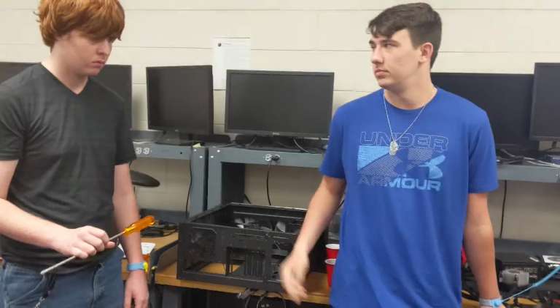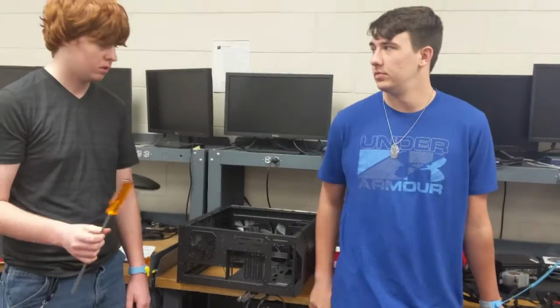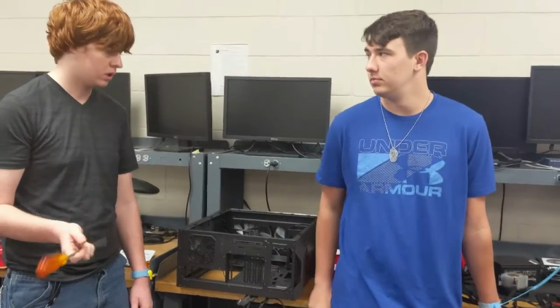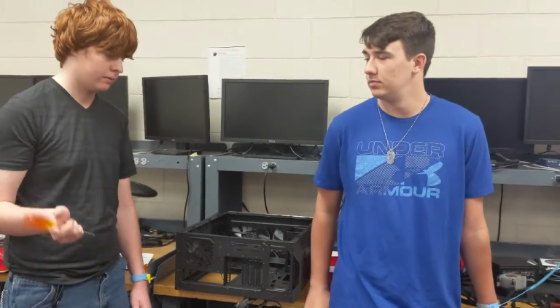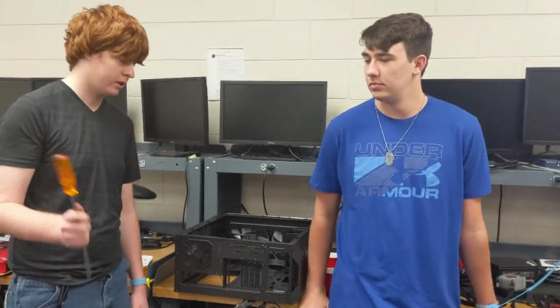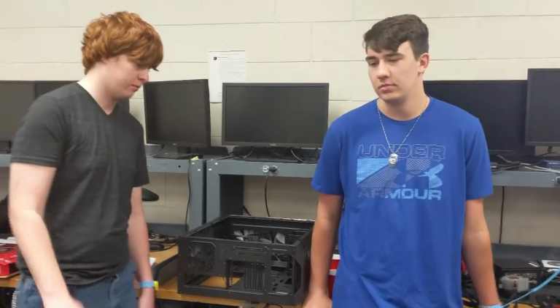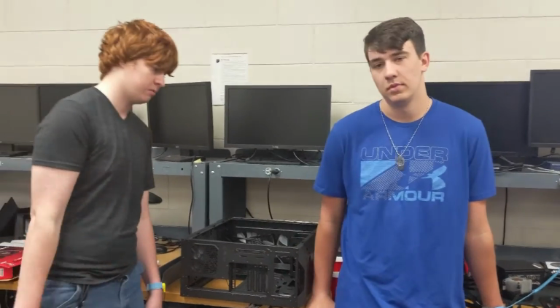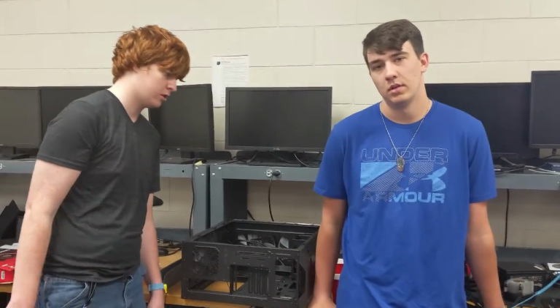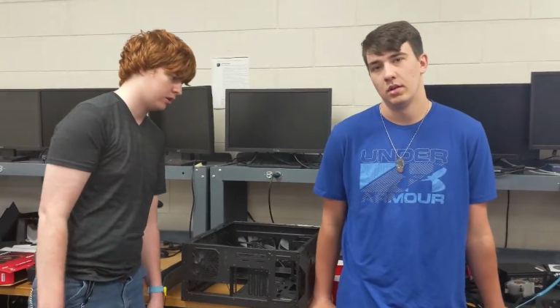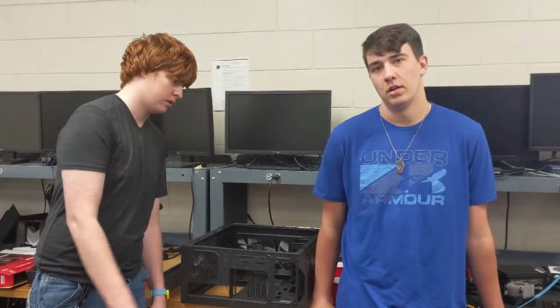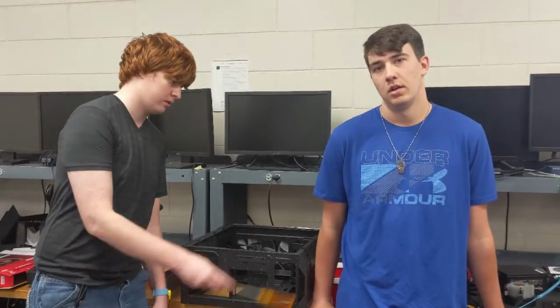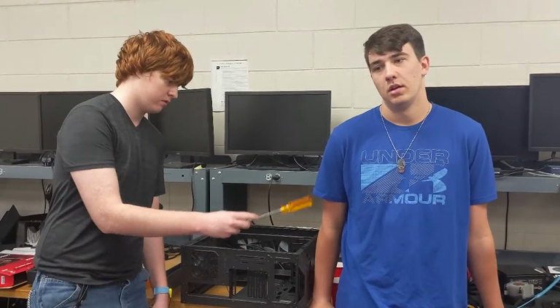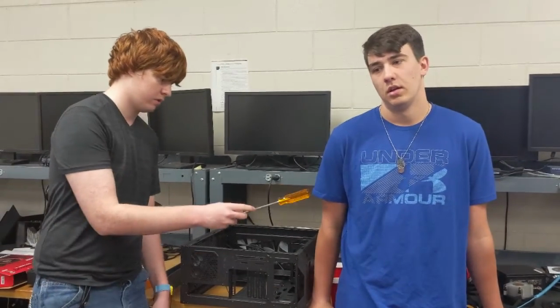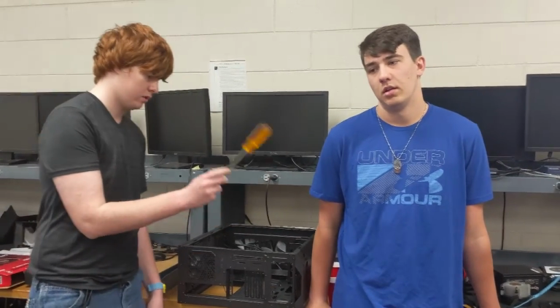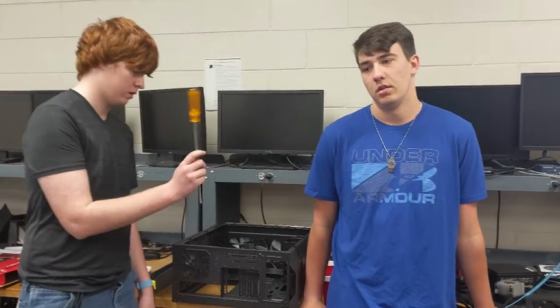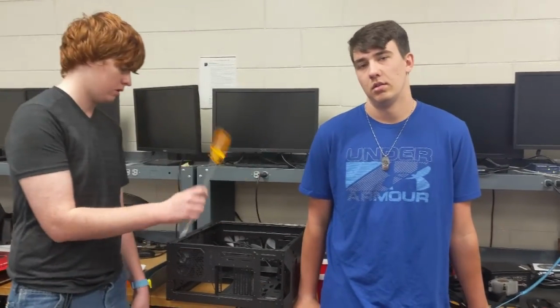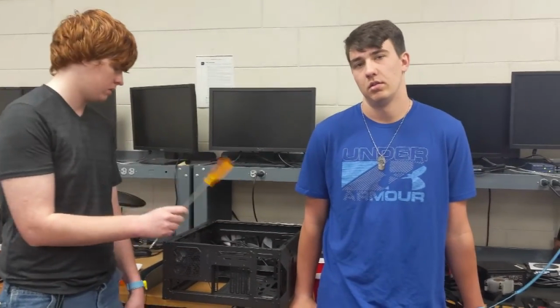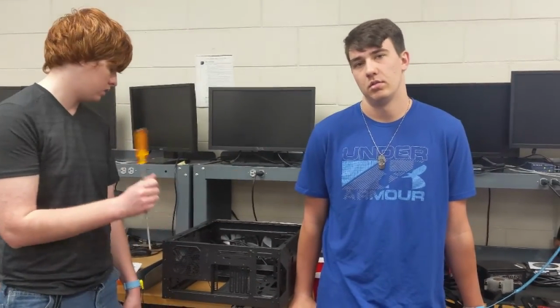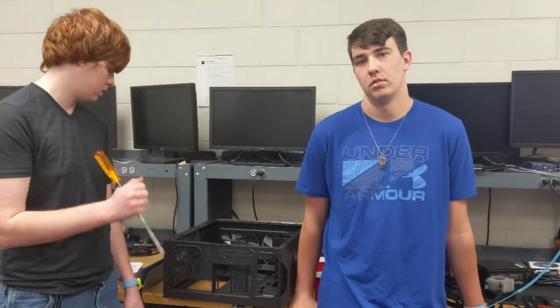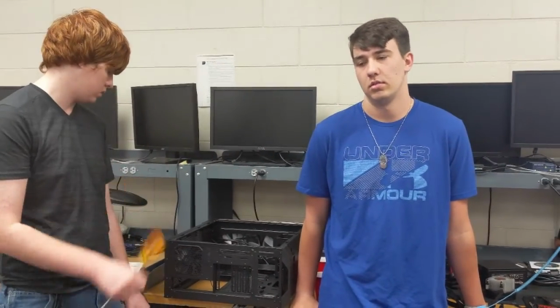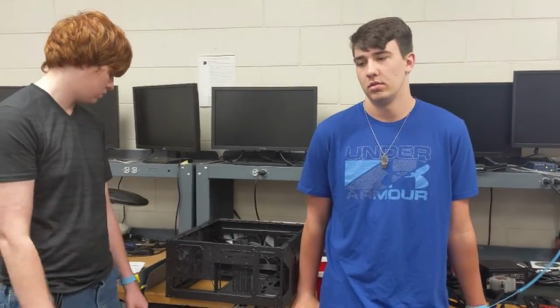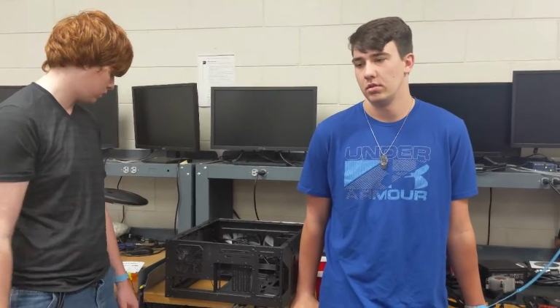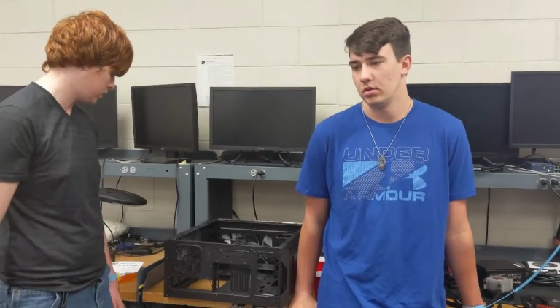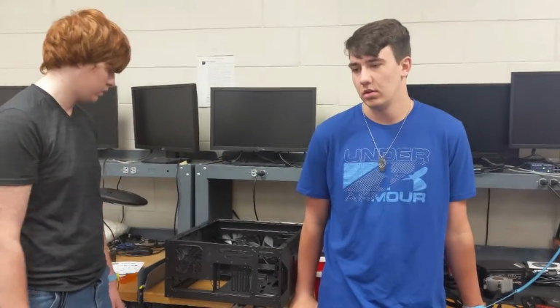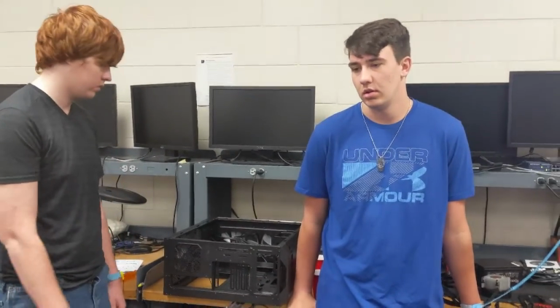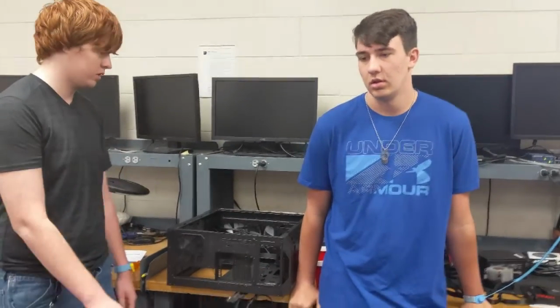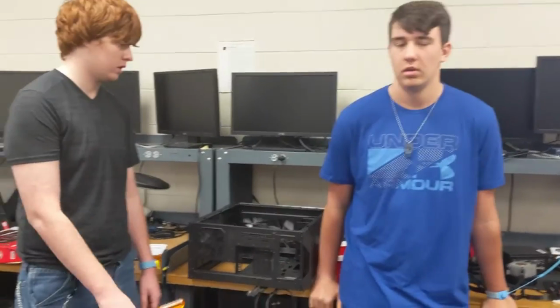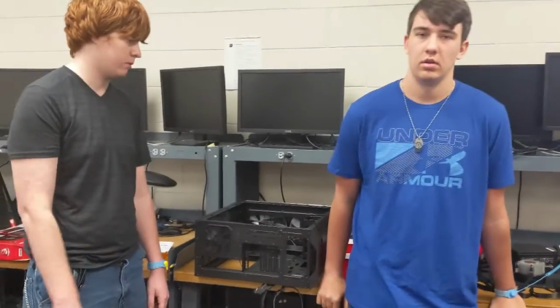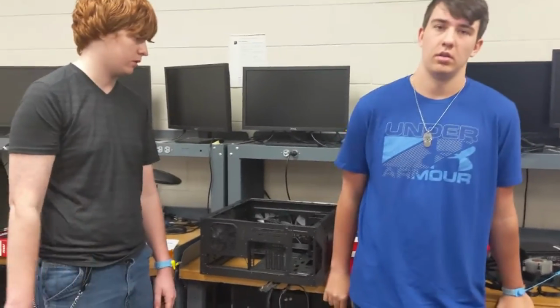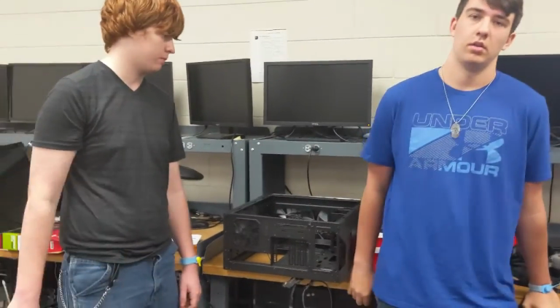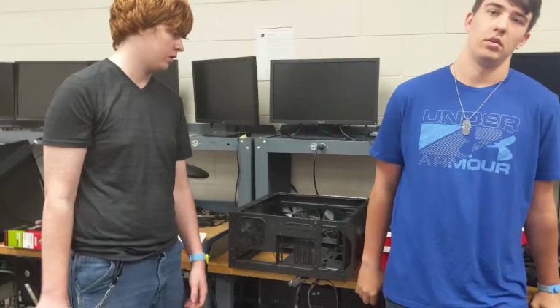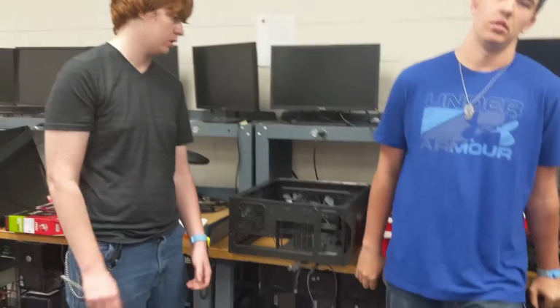Alright, my name is Mark, that's Nella, and we're going to teach you how to build our computer.